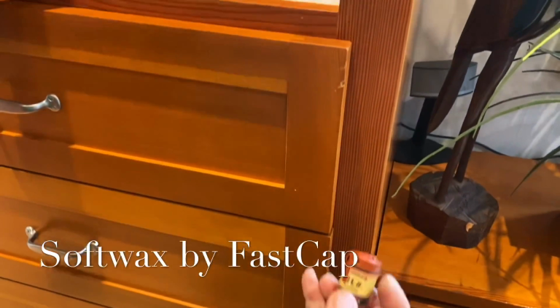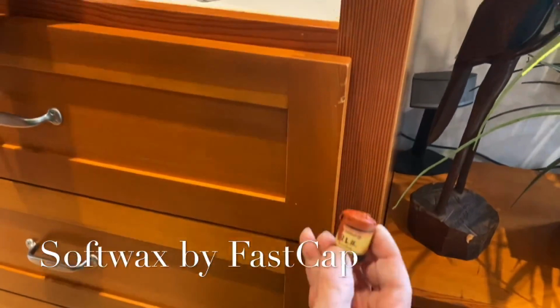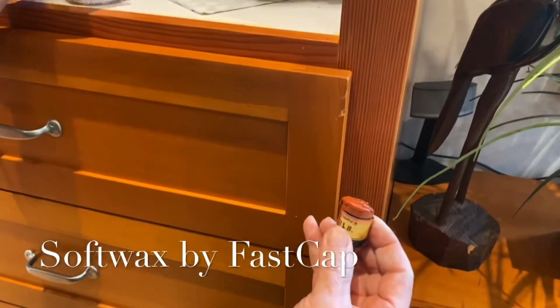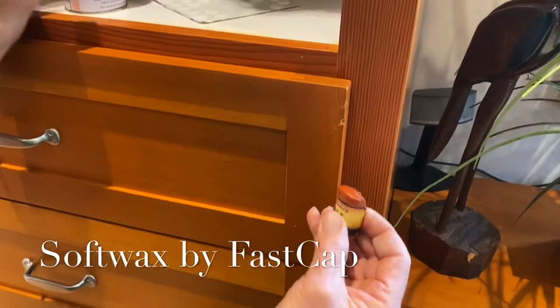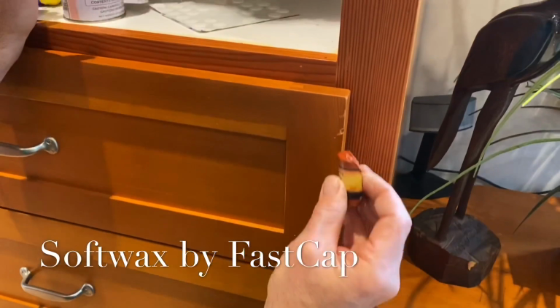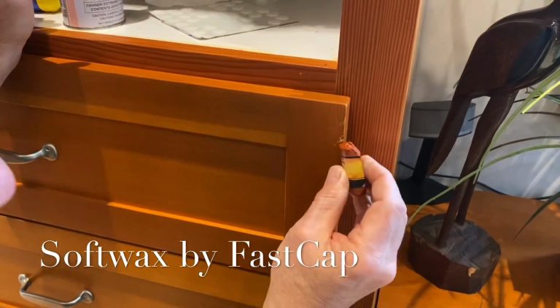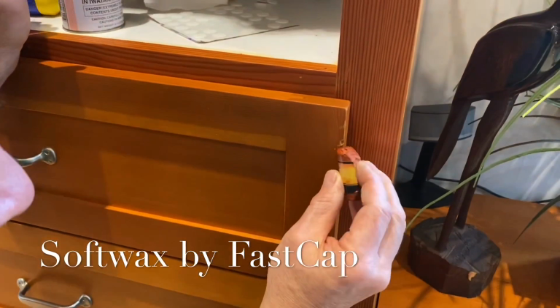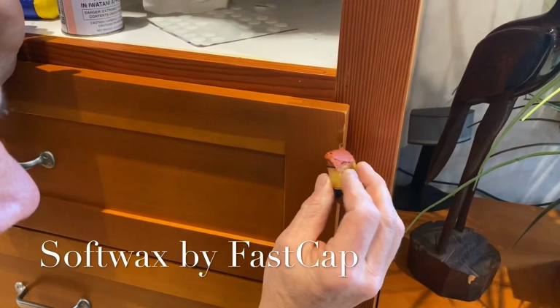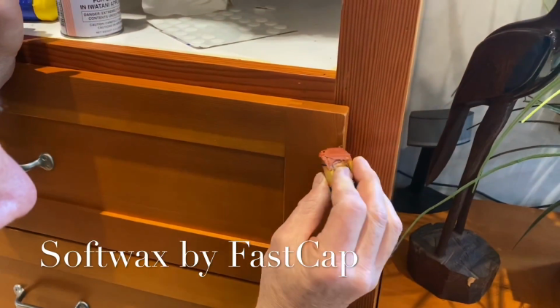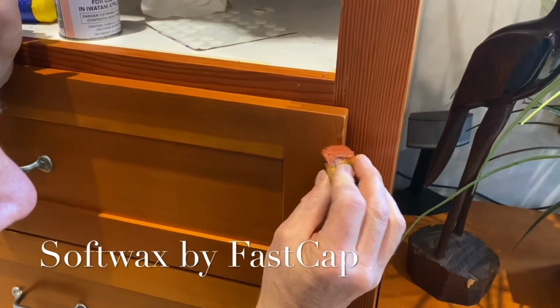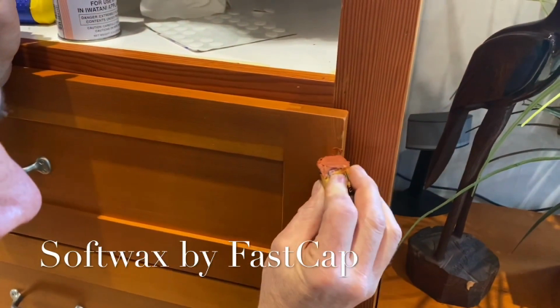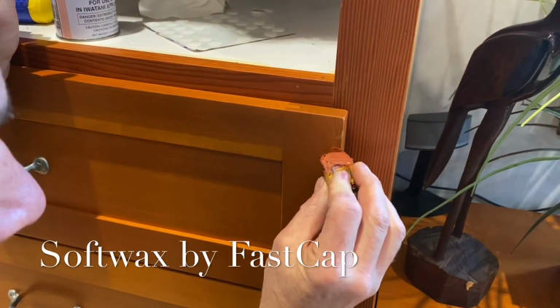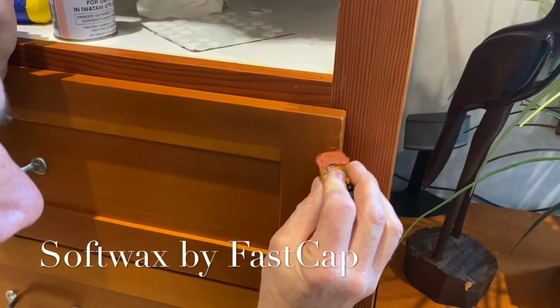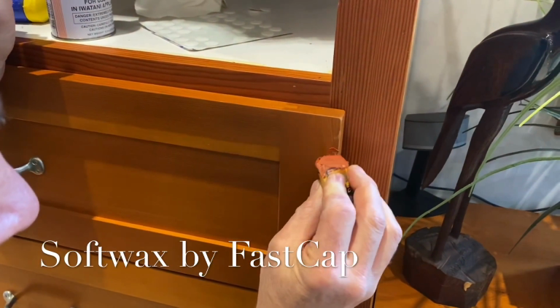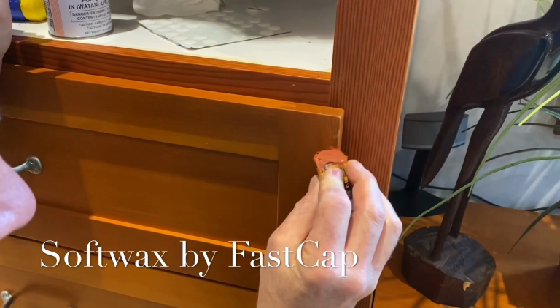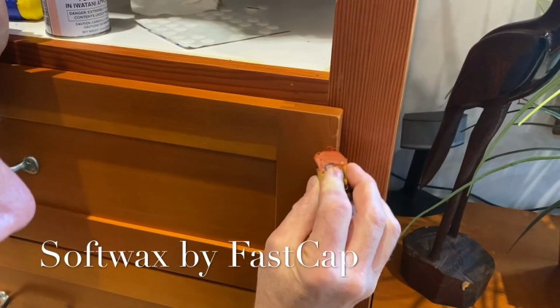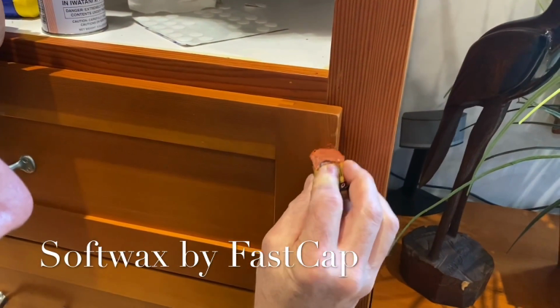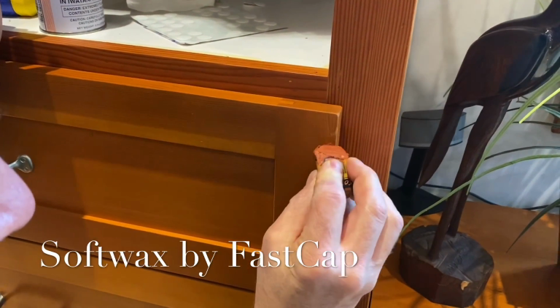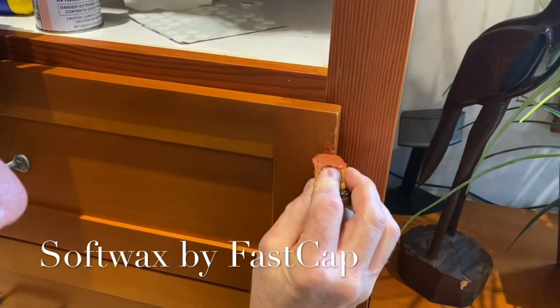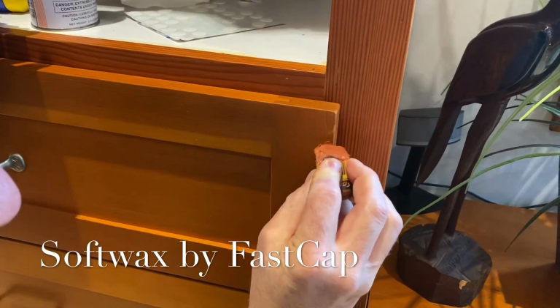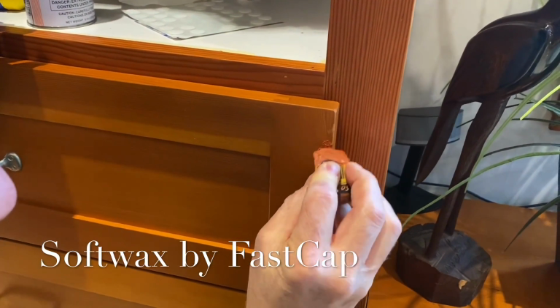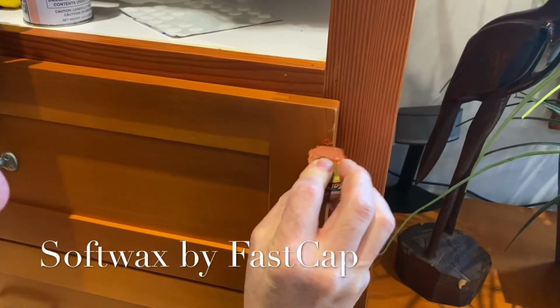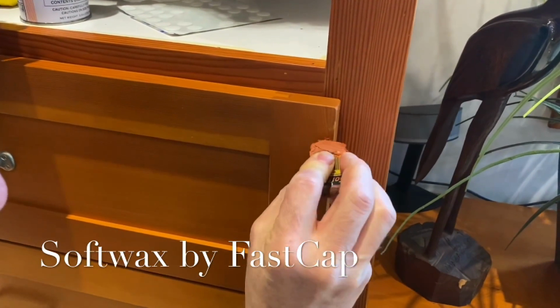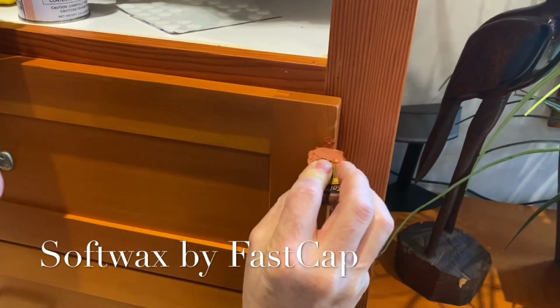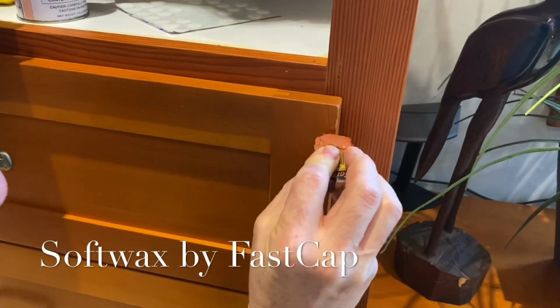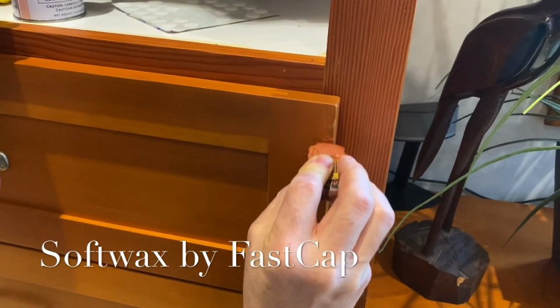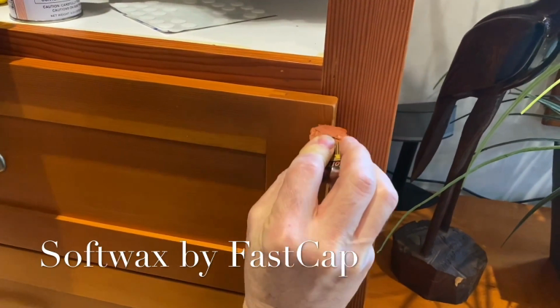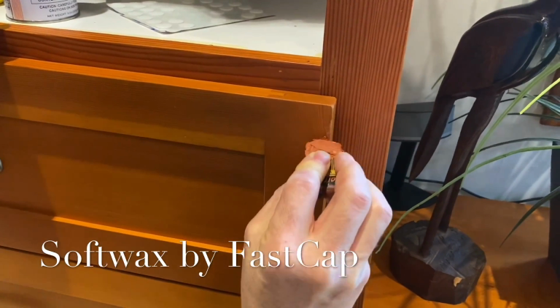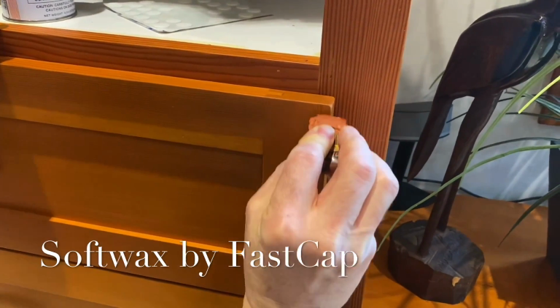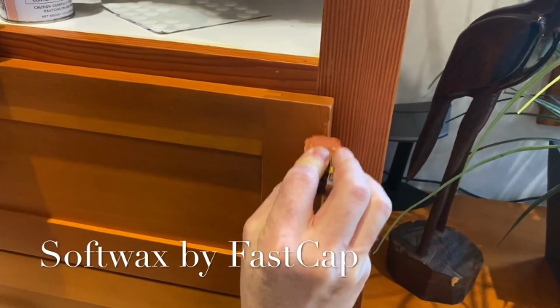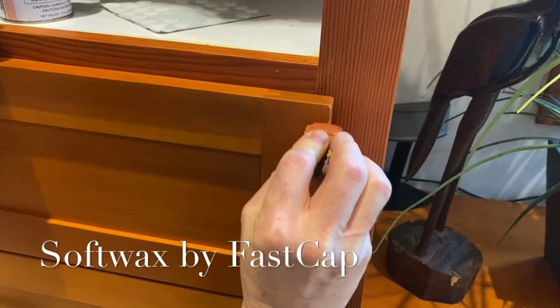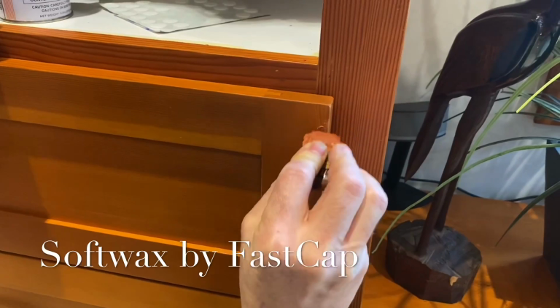And then when I apply it, just kind of go over it just like that, rub it in, and kind of fill that up.